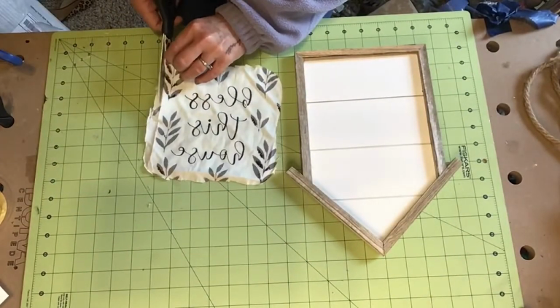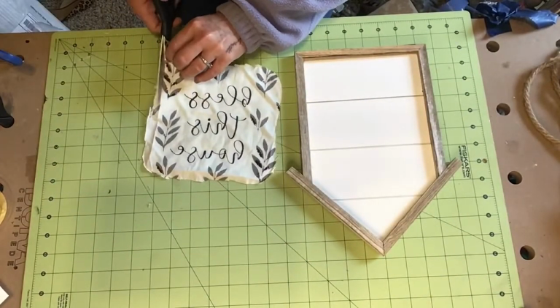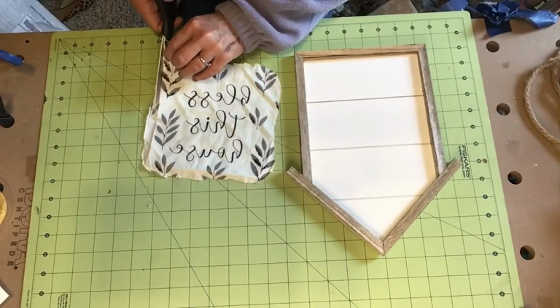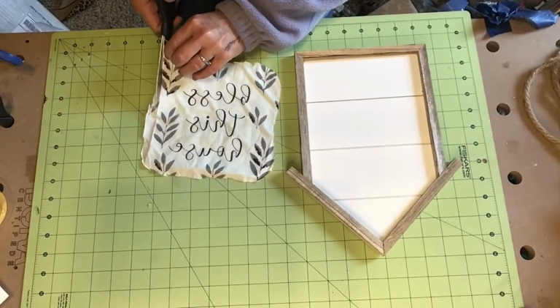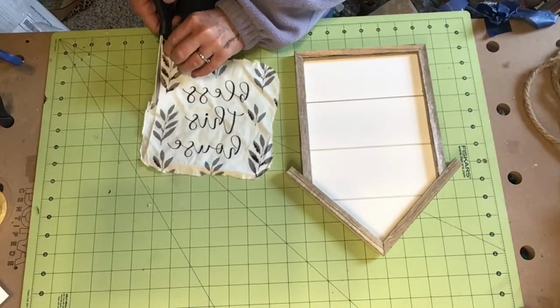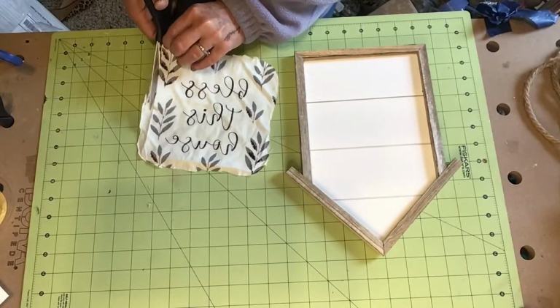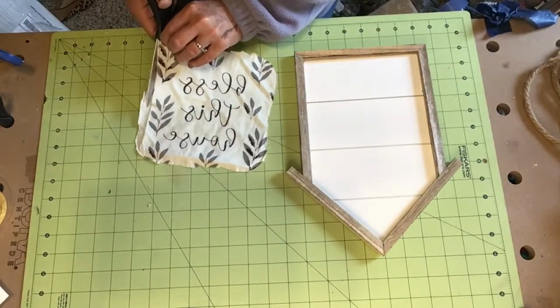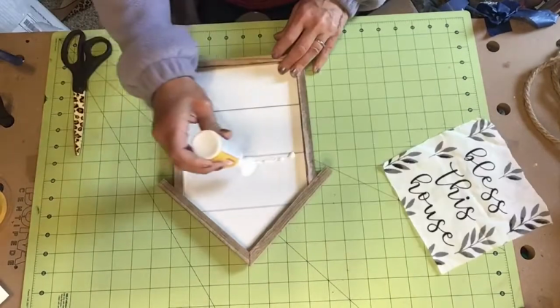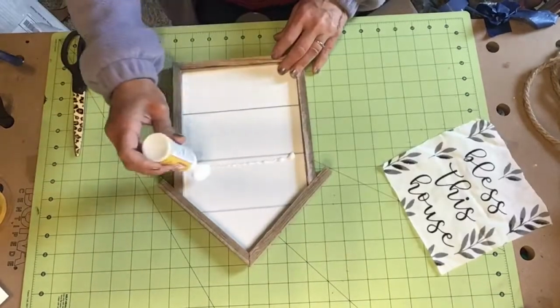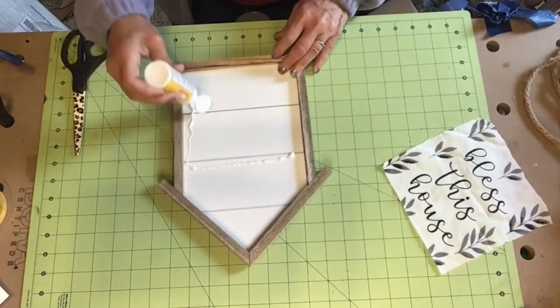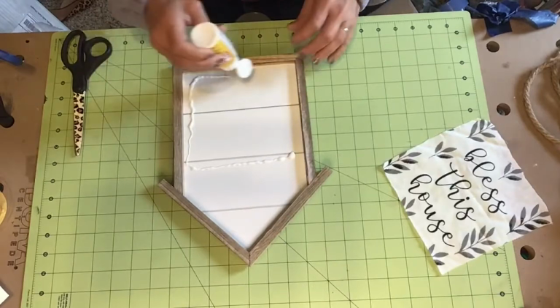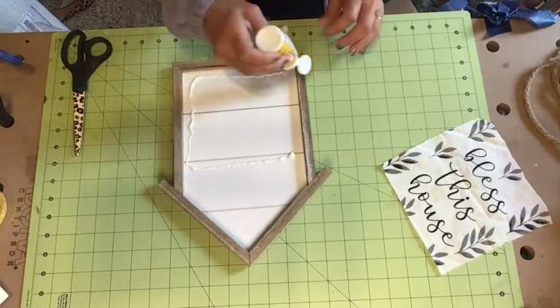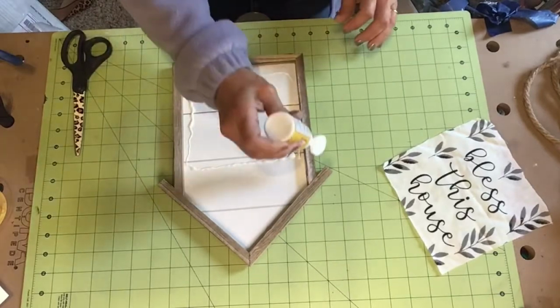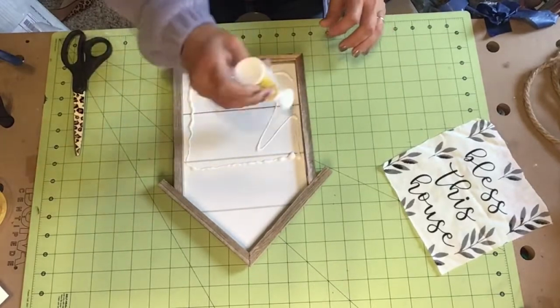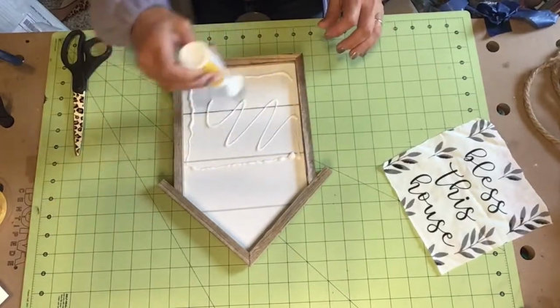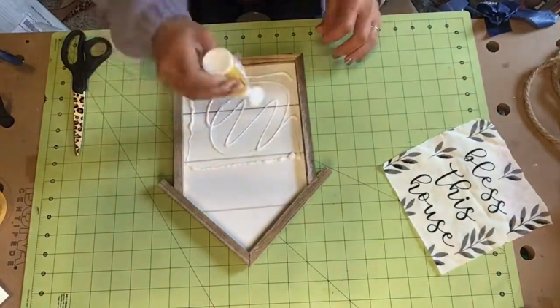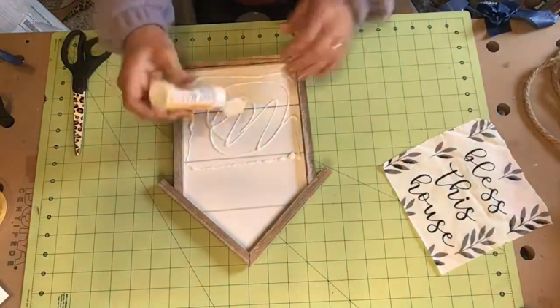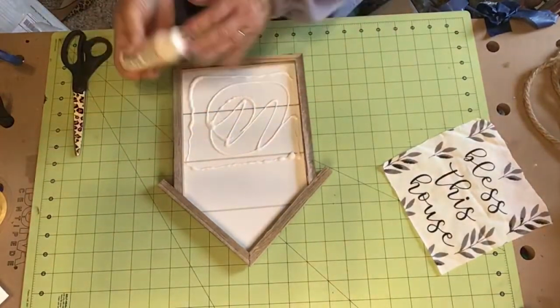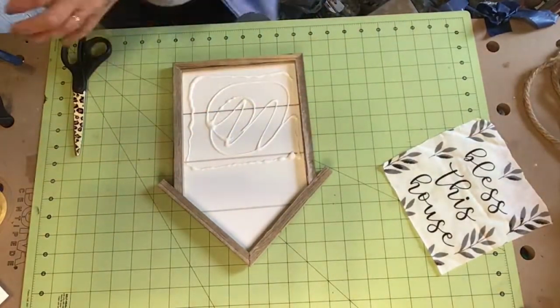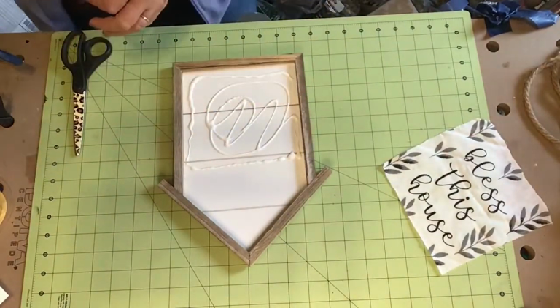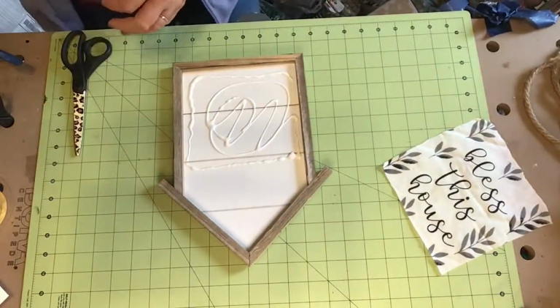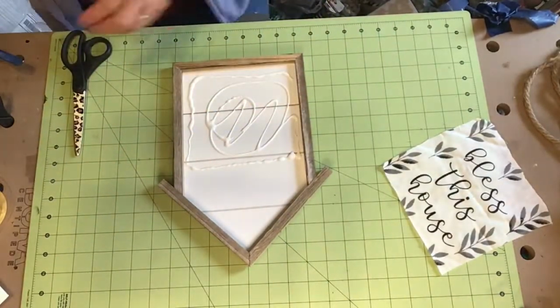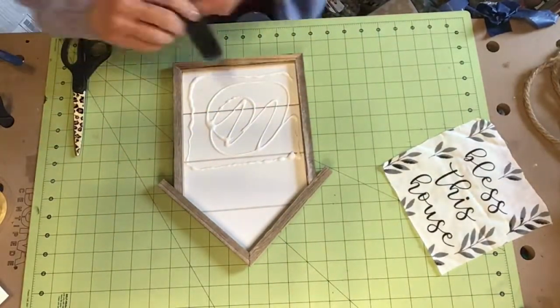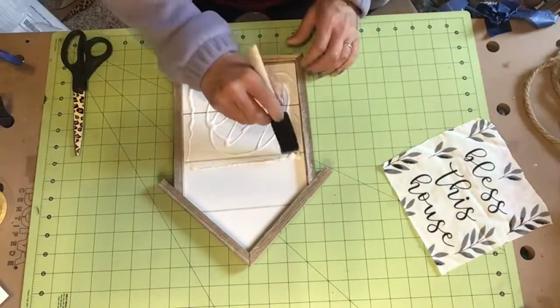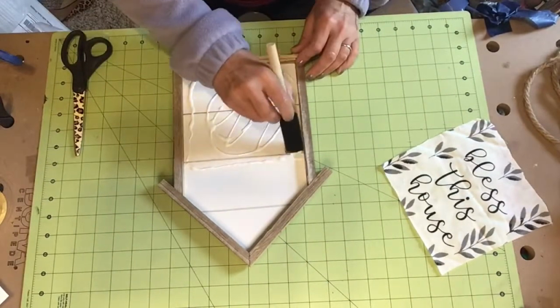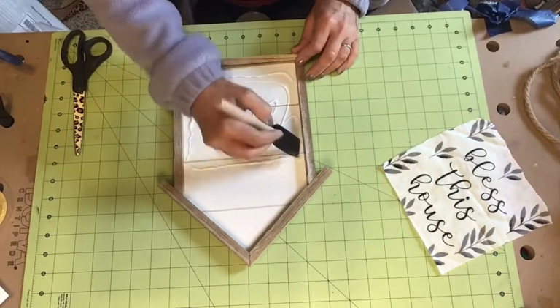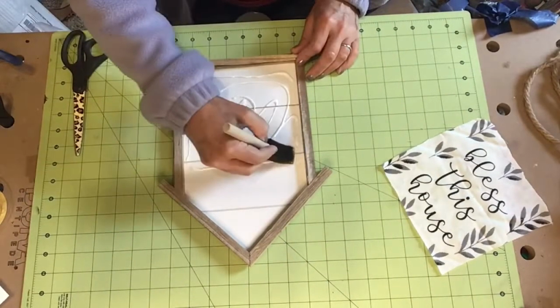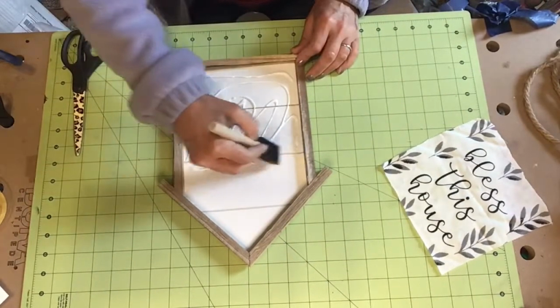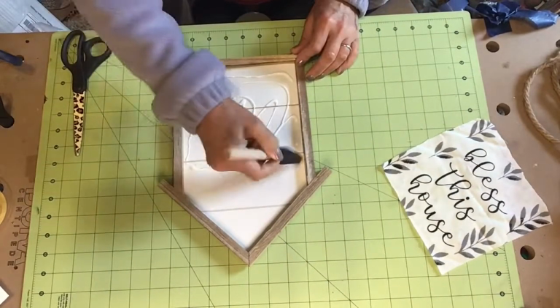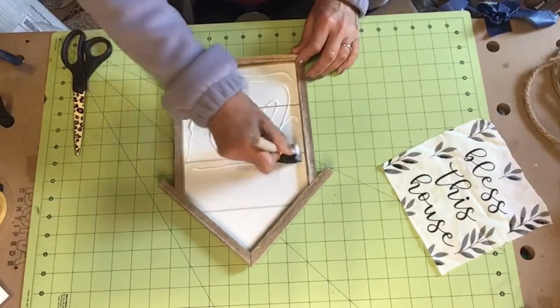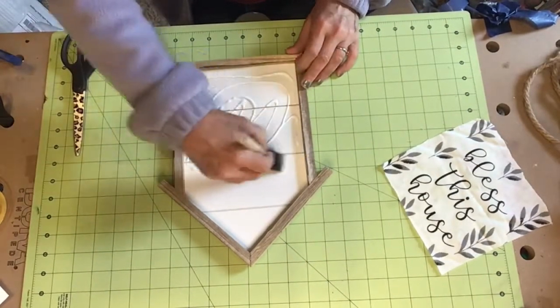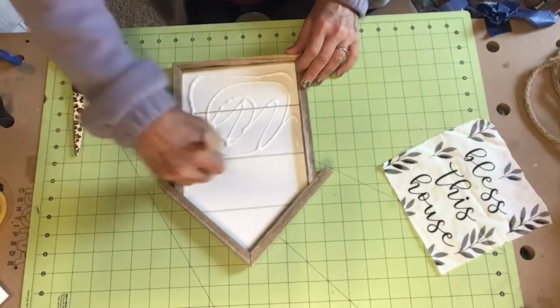Very easy — I love this technique. And then just put it on your board with some Mod Podge or glue.